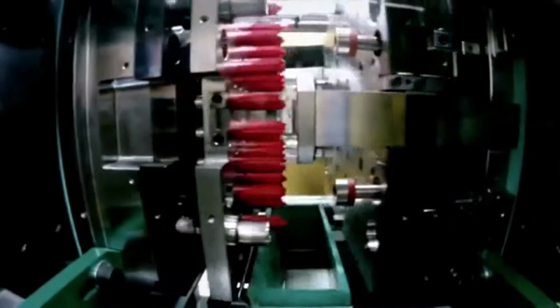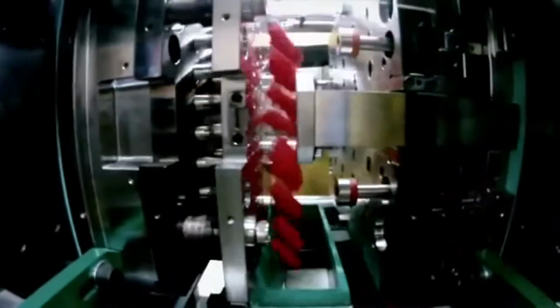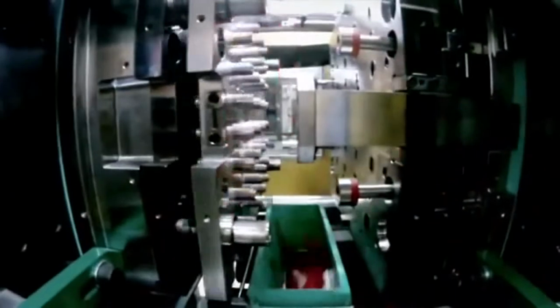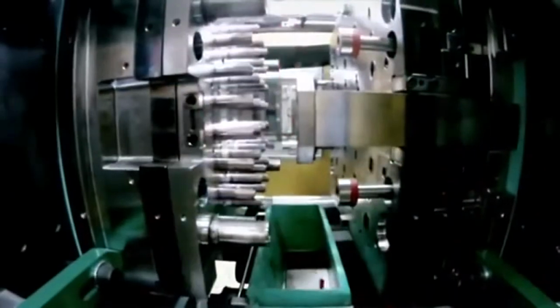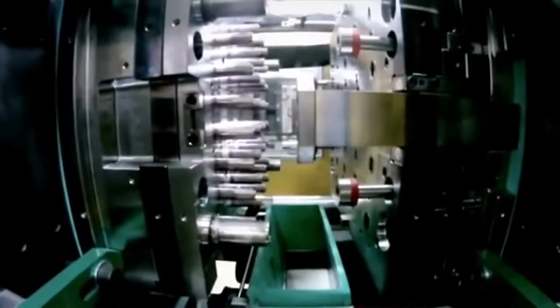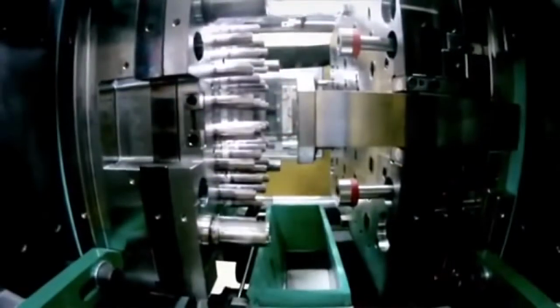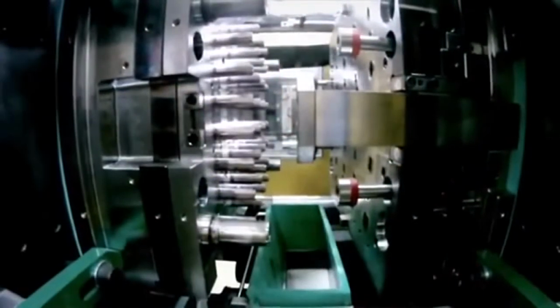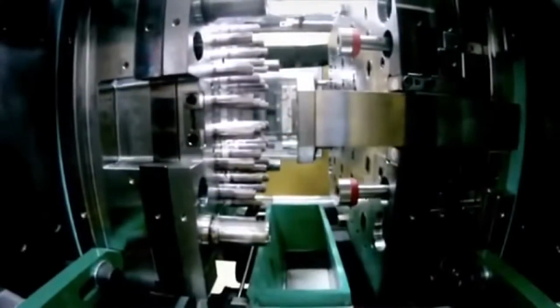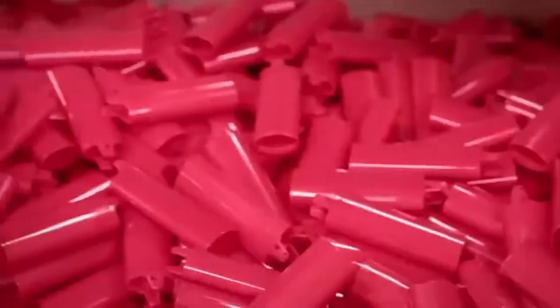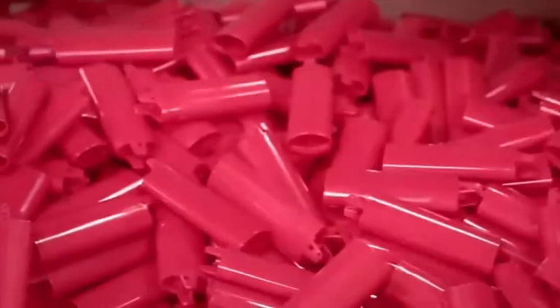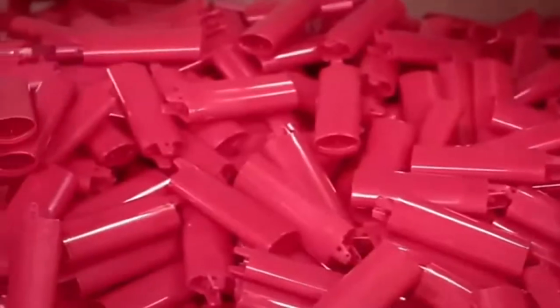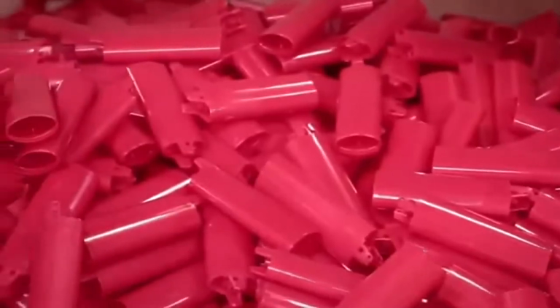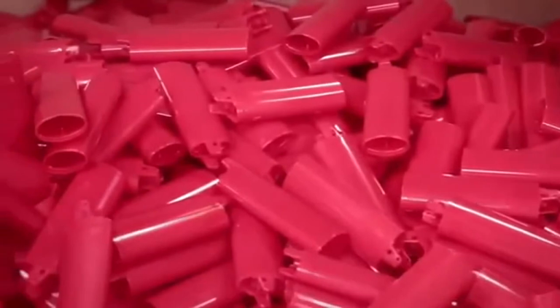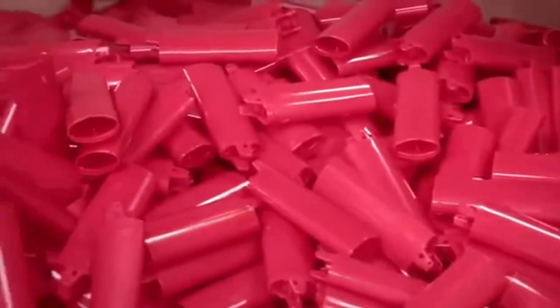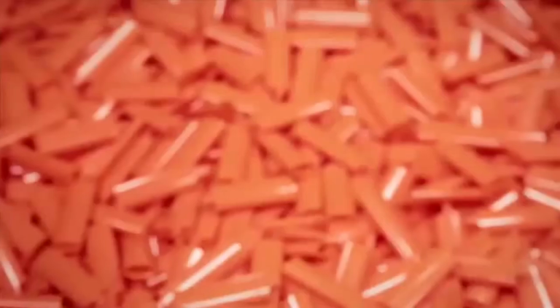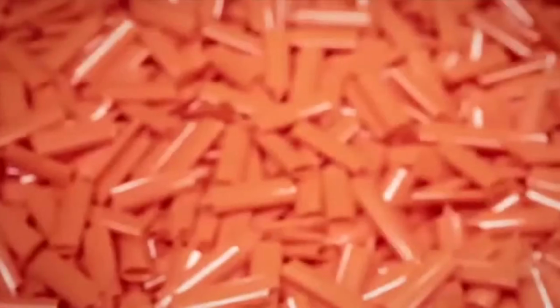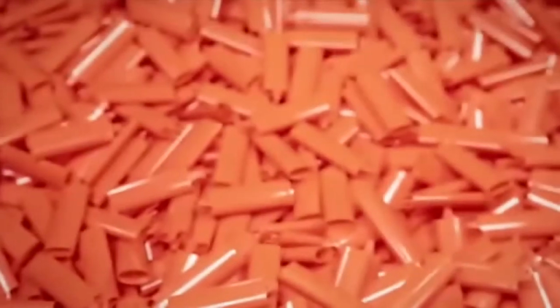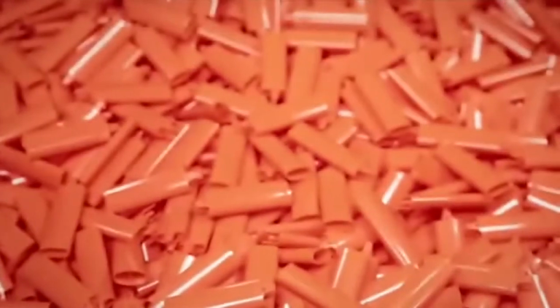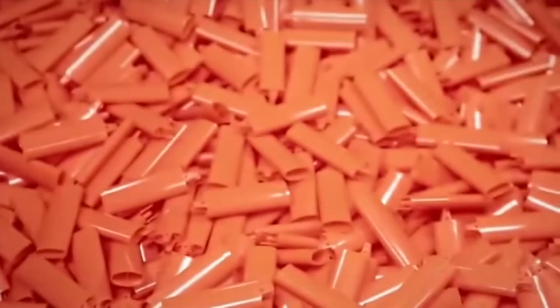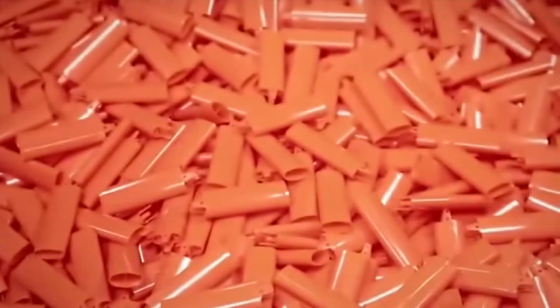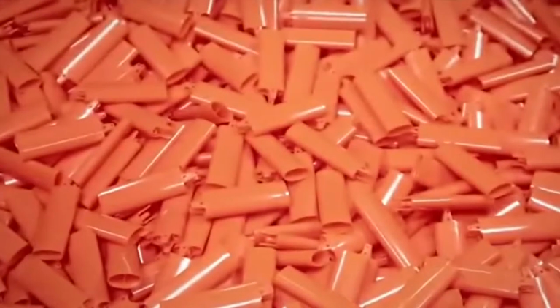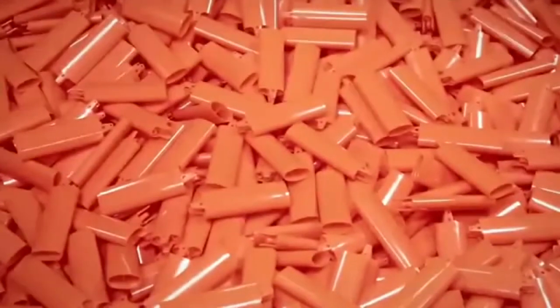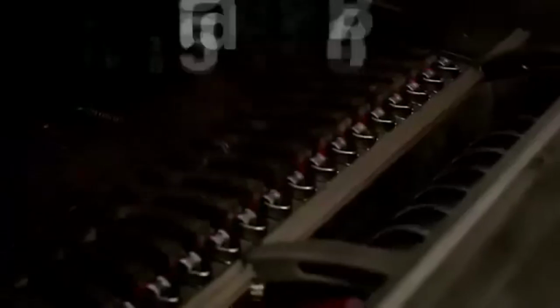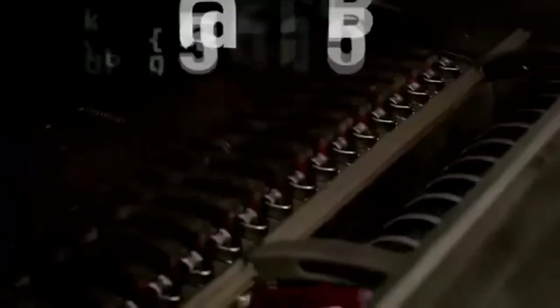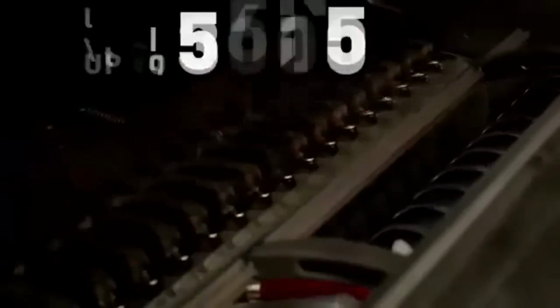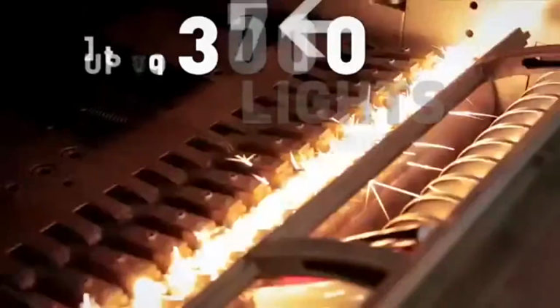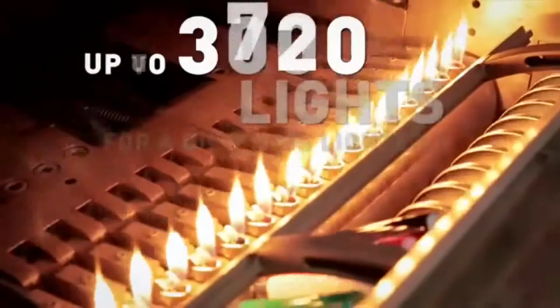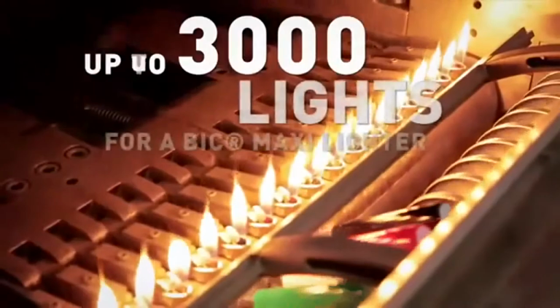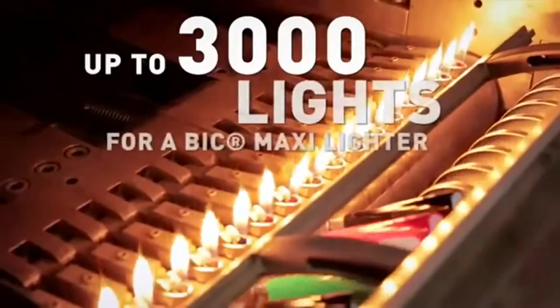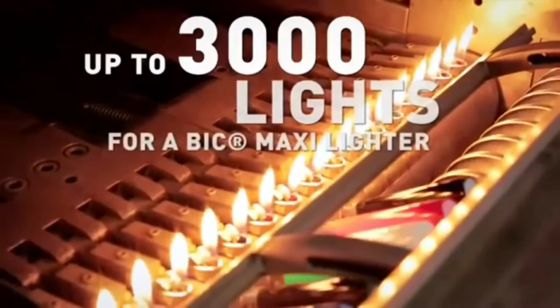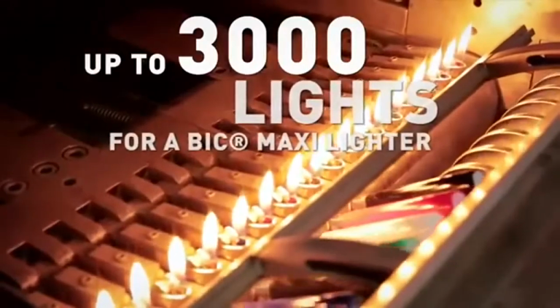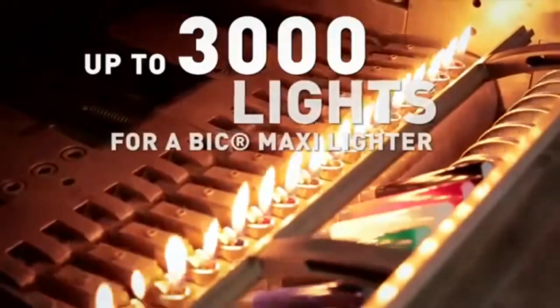In addition, this material enables us to make a lighter body with very thin linings, which in the end increases the number of lights for the consumer.